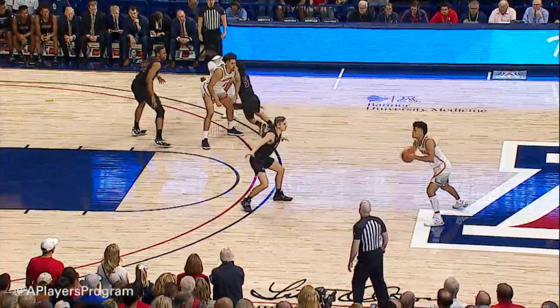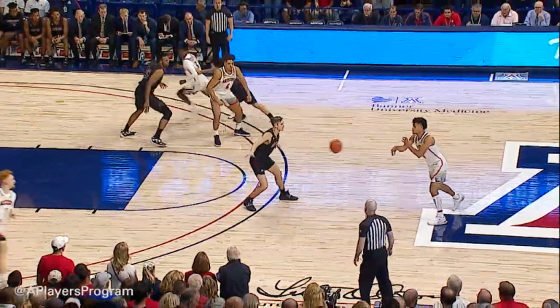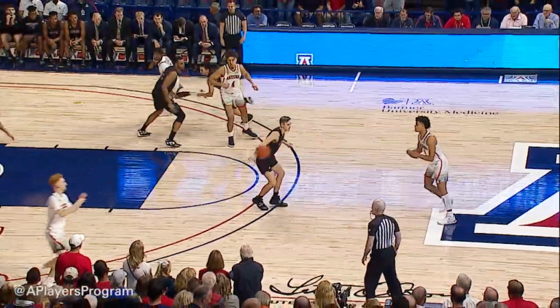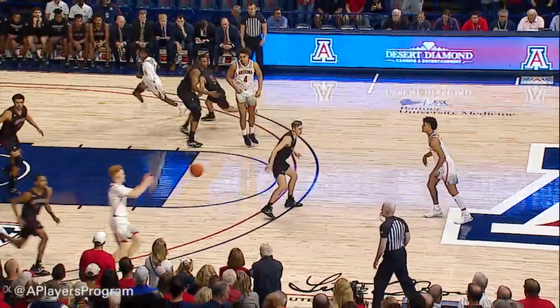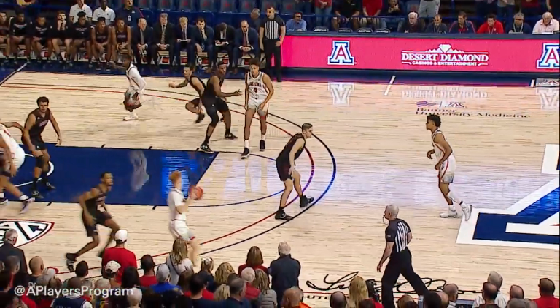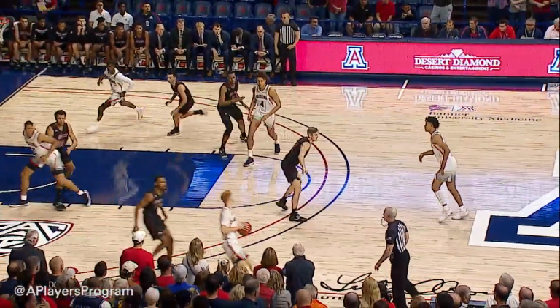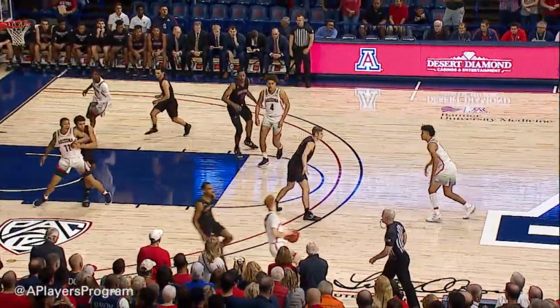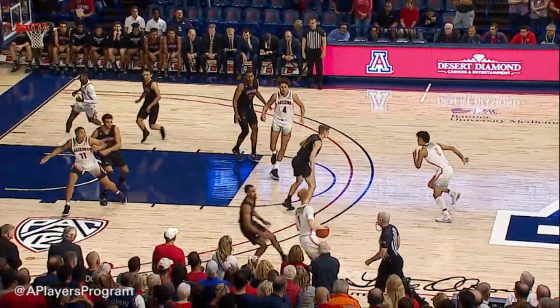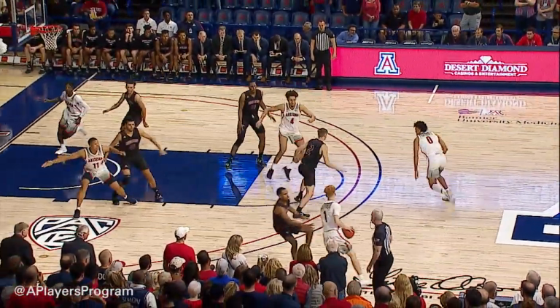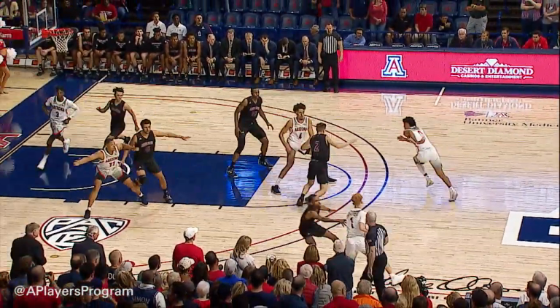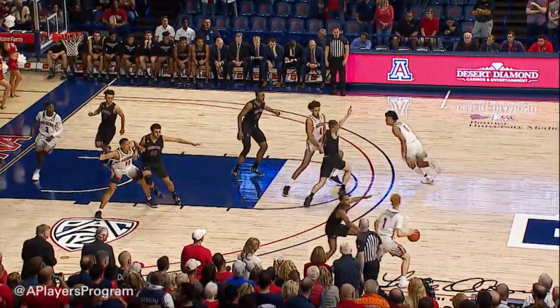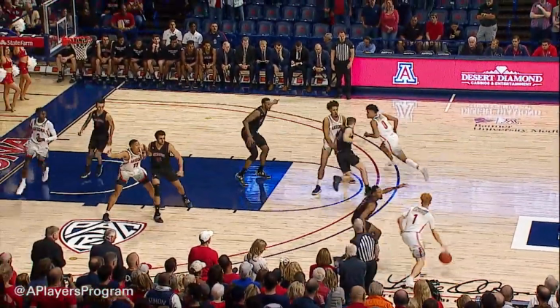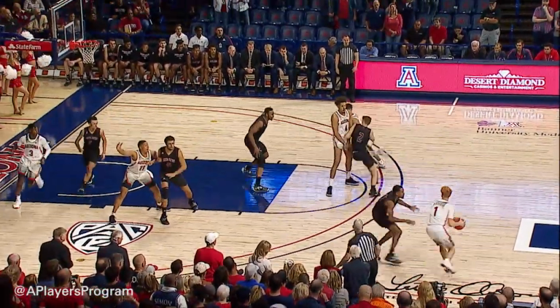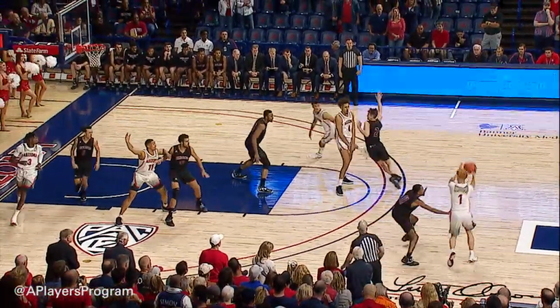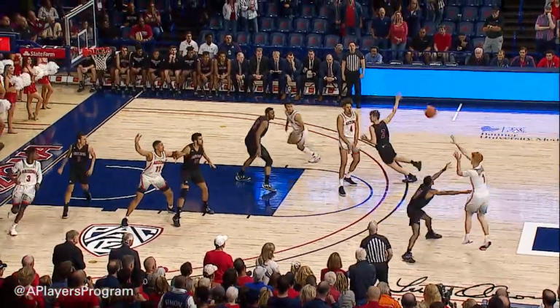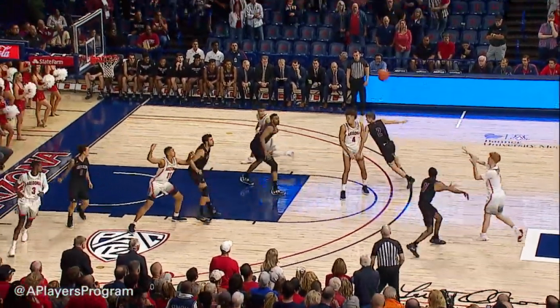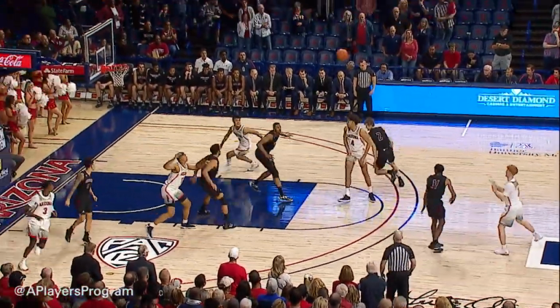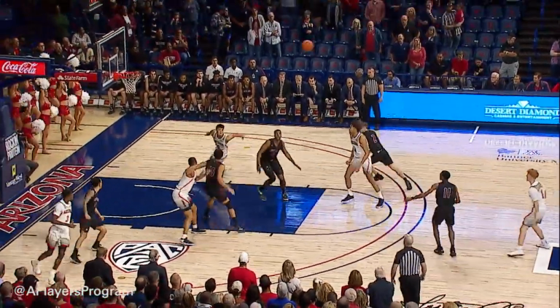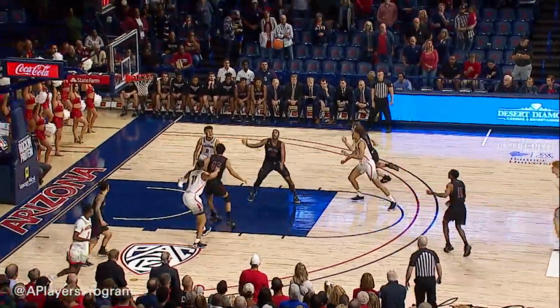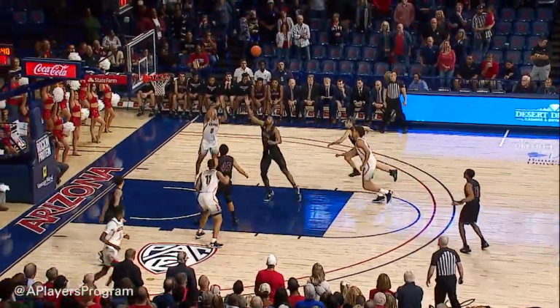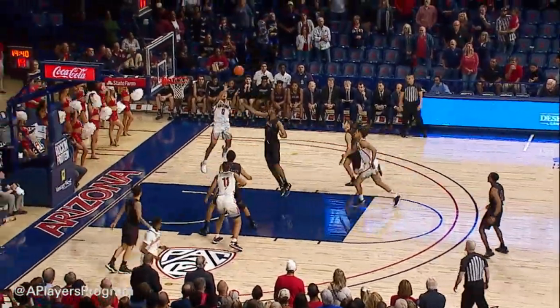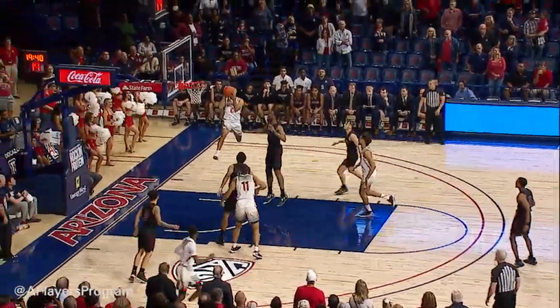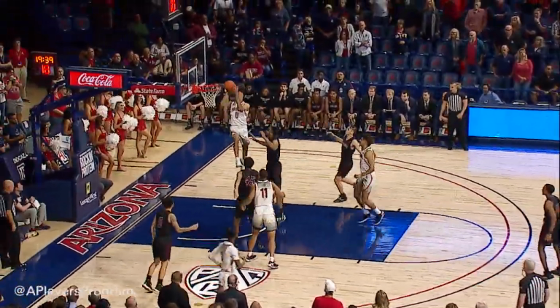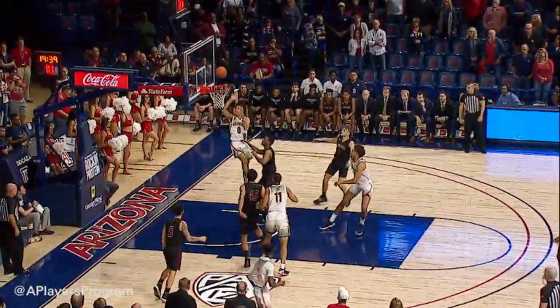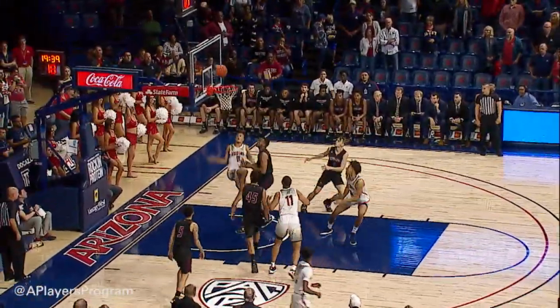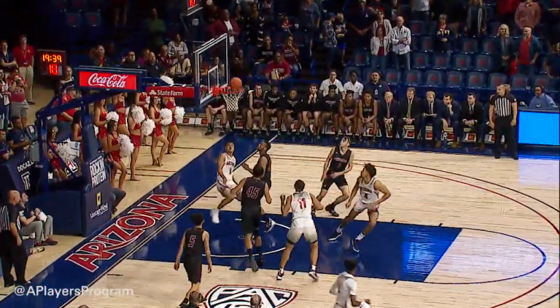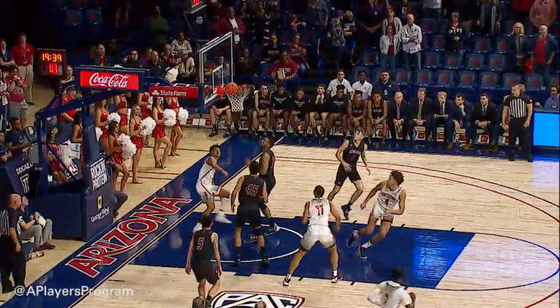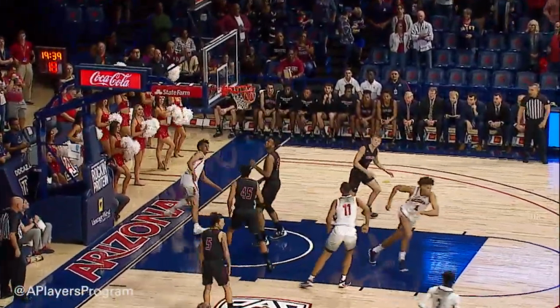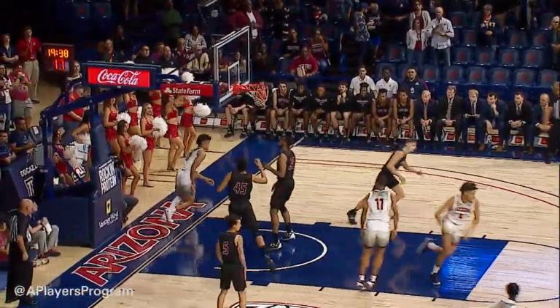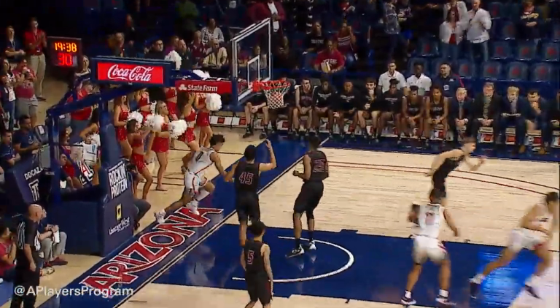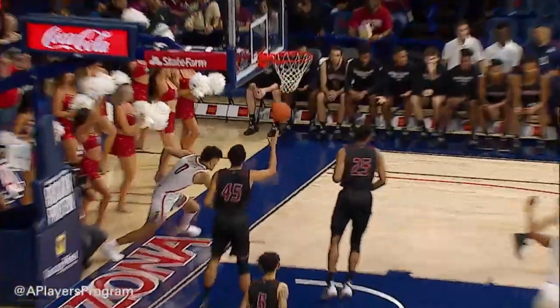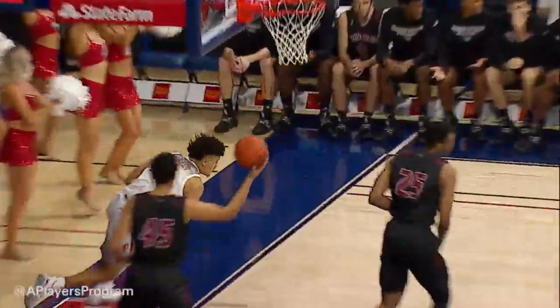Kick it high for Josh Green, back off to Mannion, high left. Lob play inside for Green, off the glass and good.